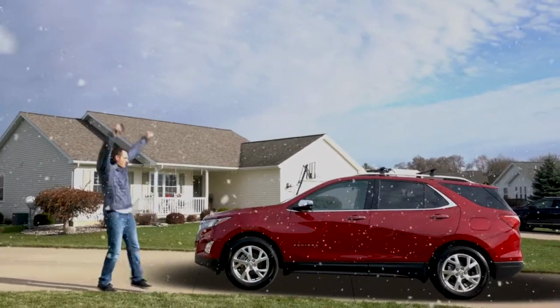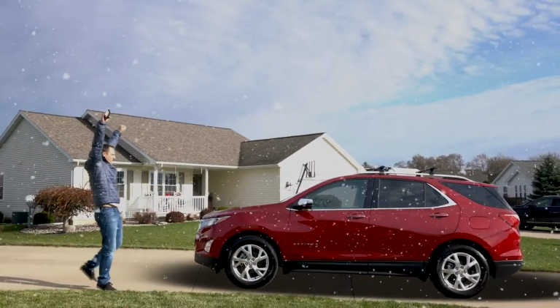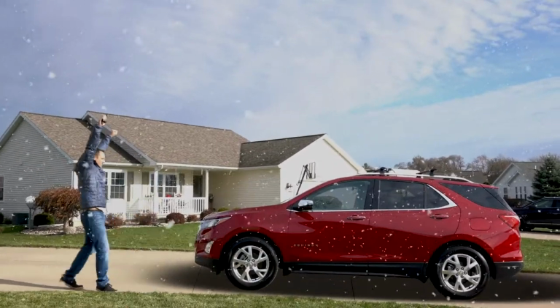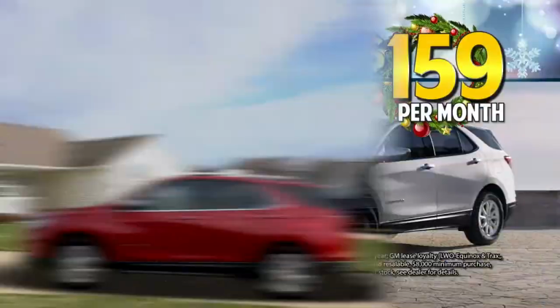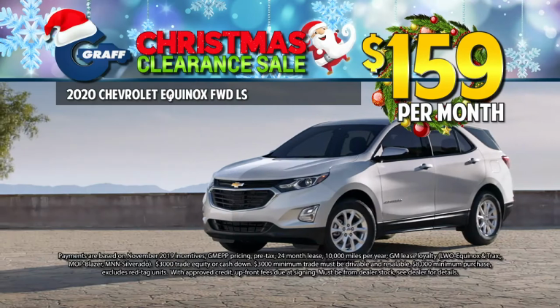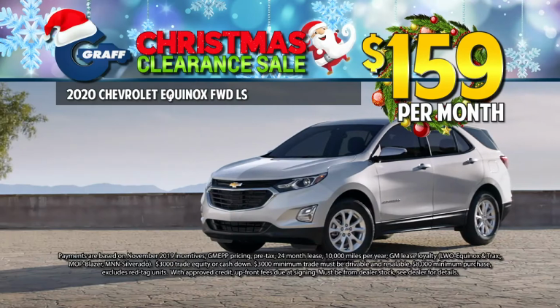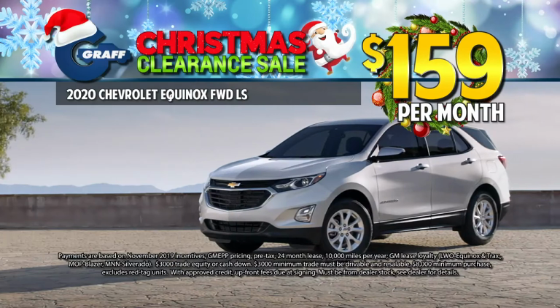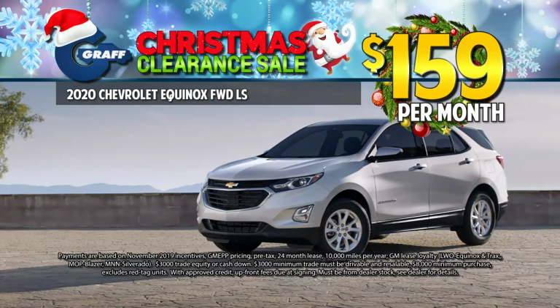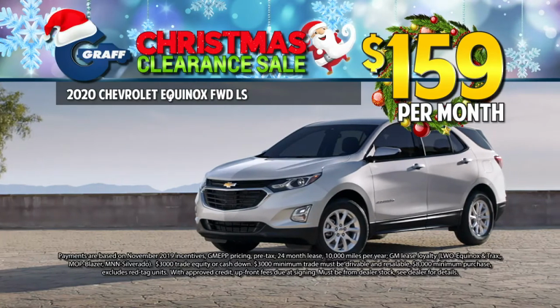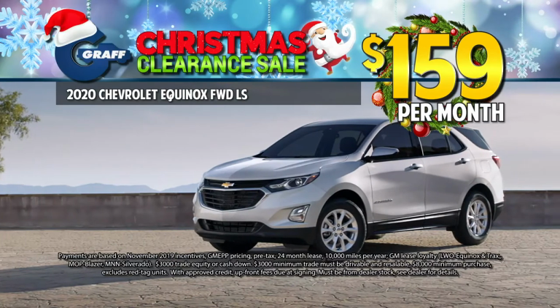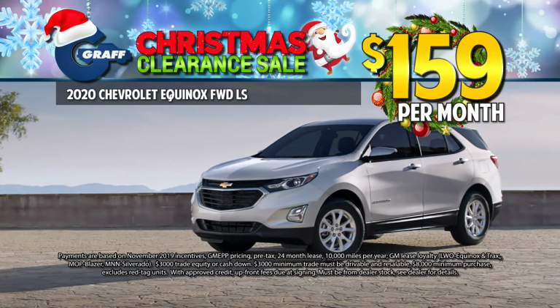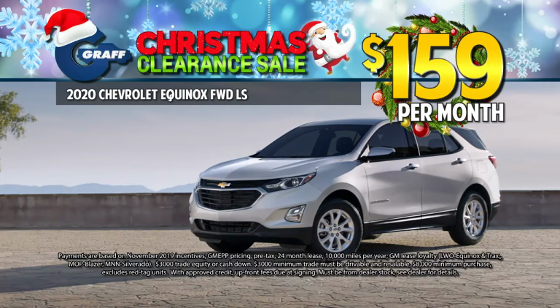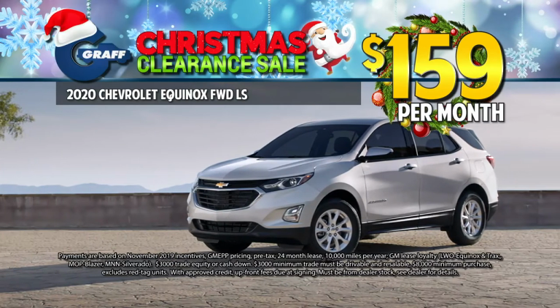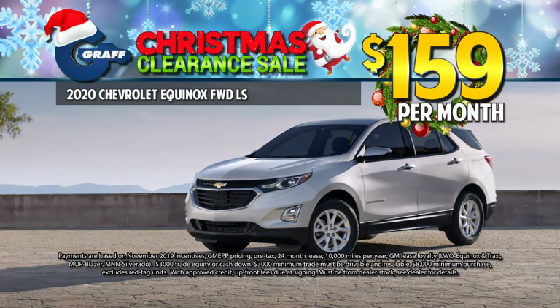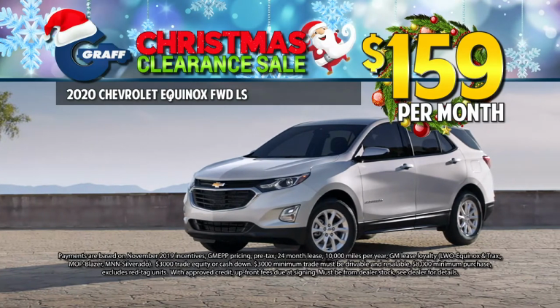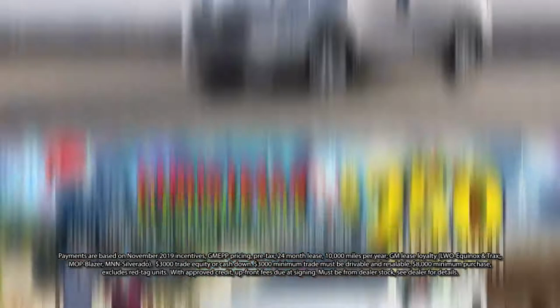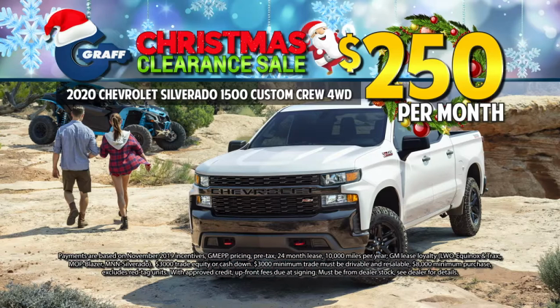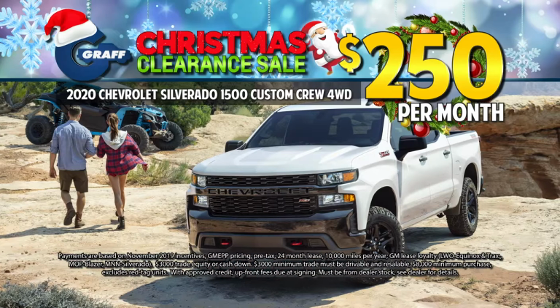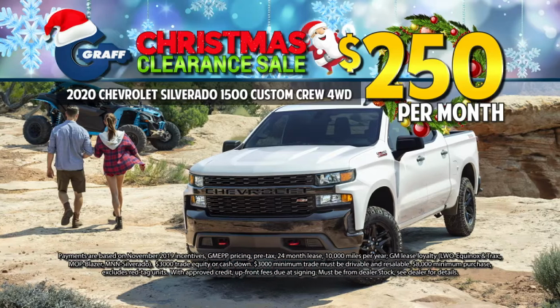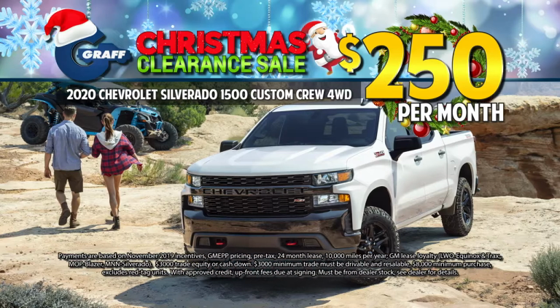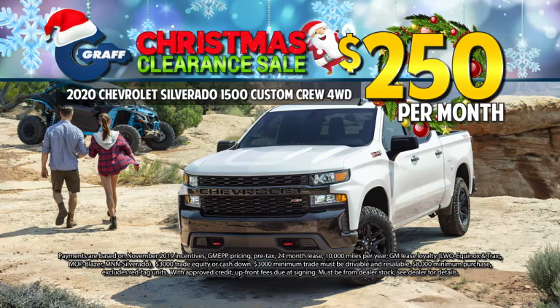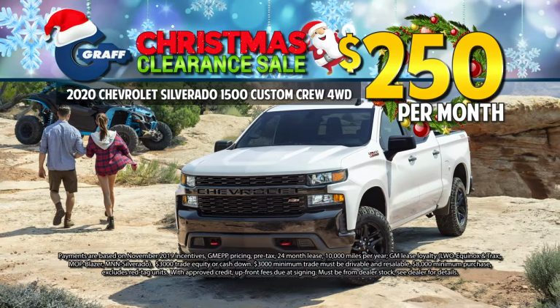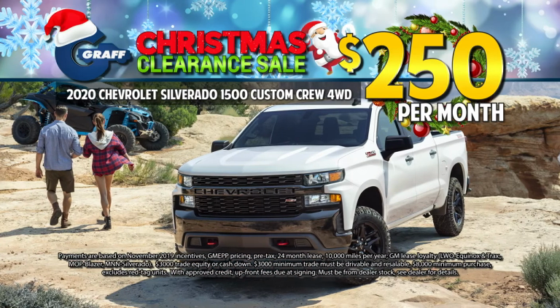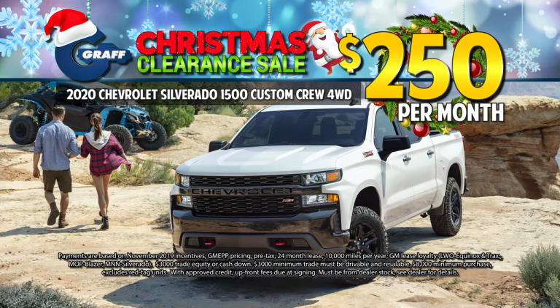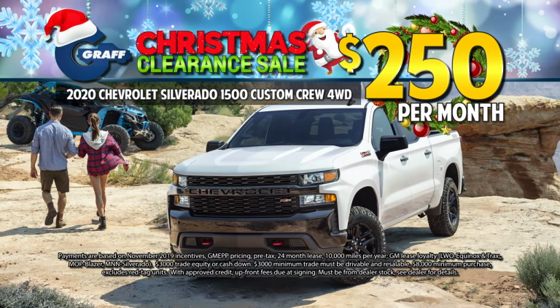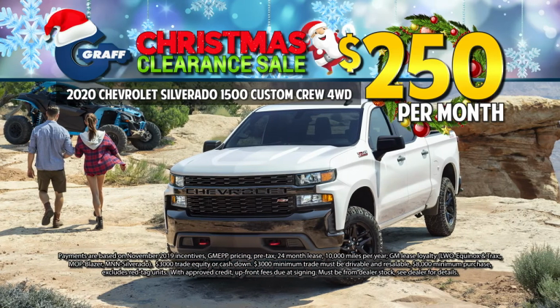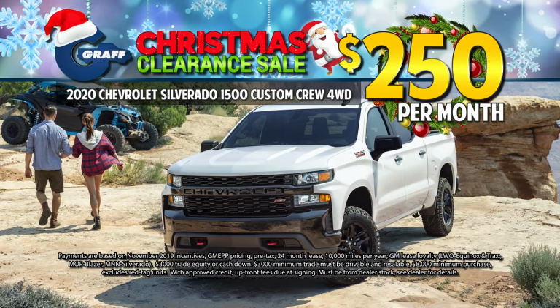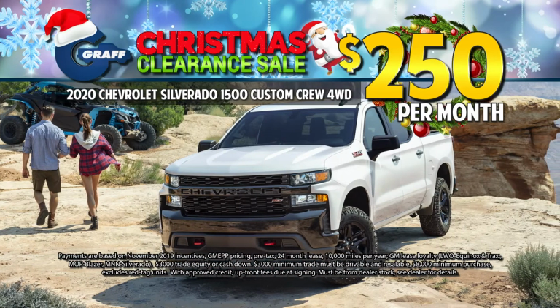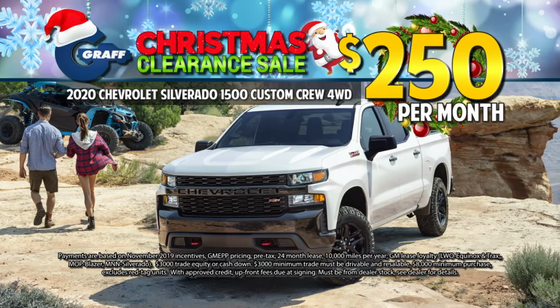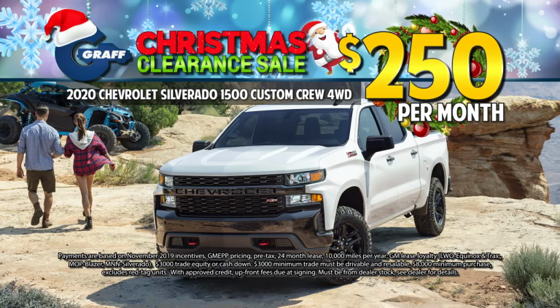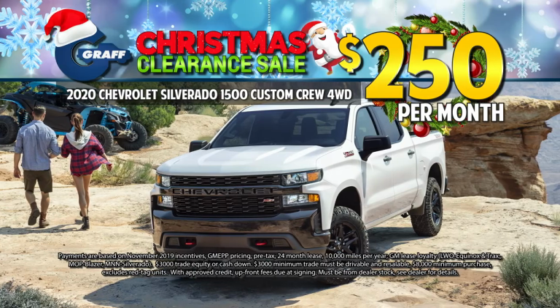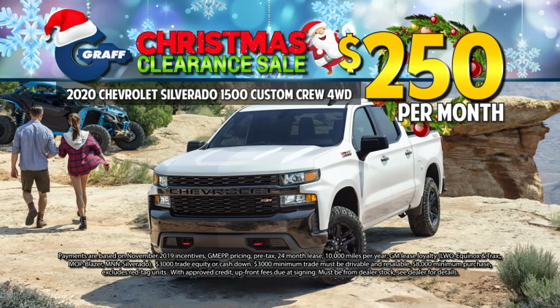Drive a 2020 Equinox for just $159 a month, or a 2020 Silverado Custom Crew Cab for only $250 a month.